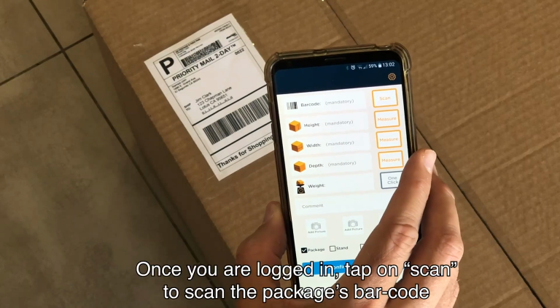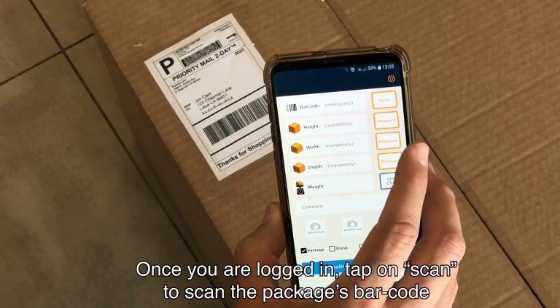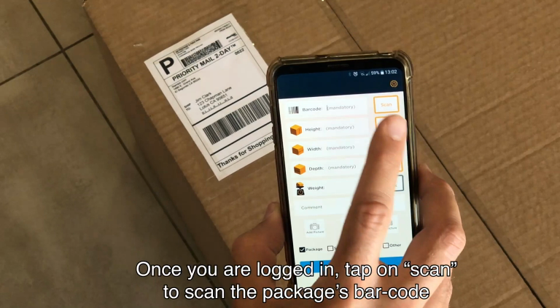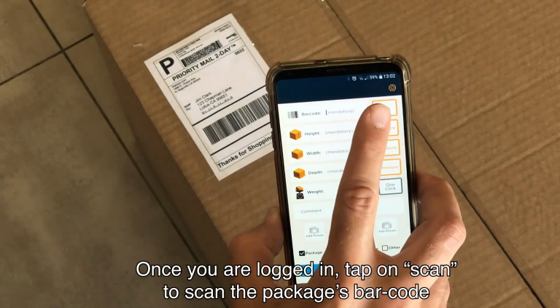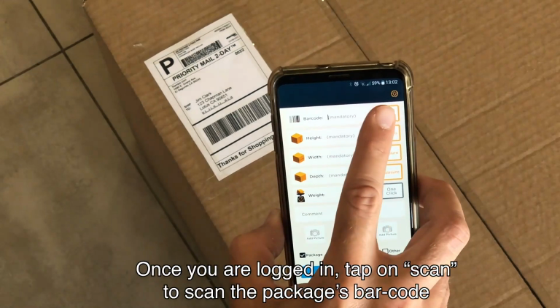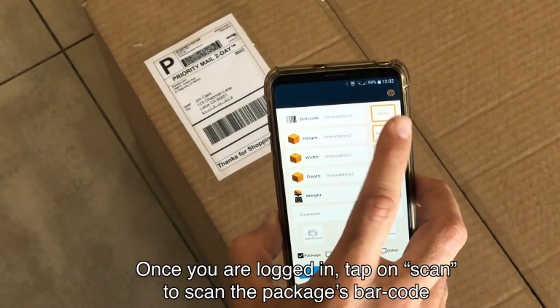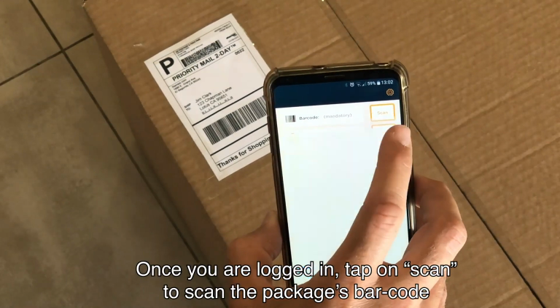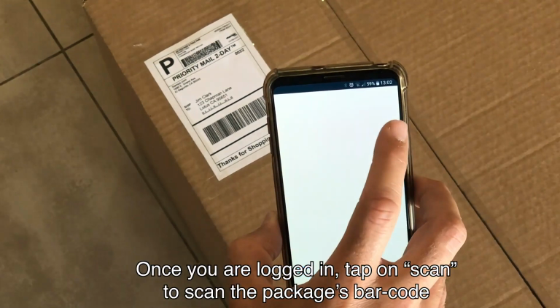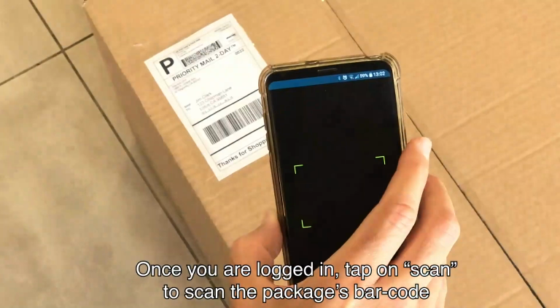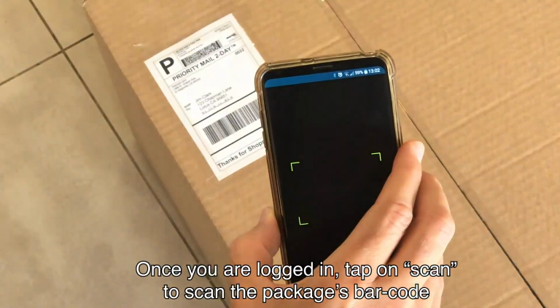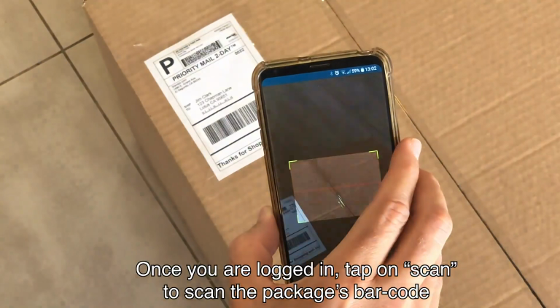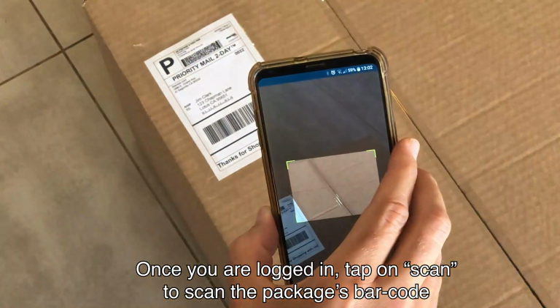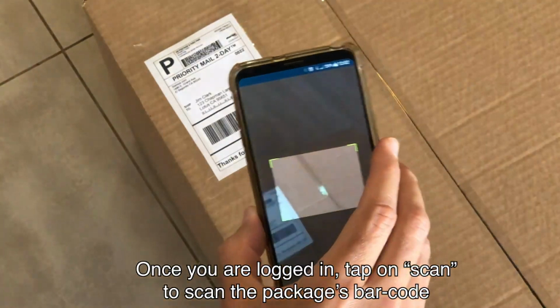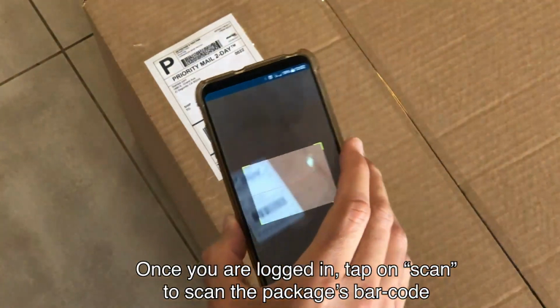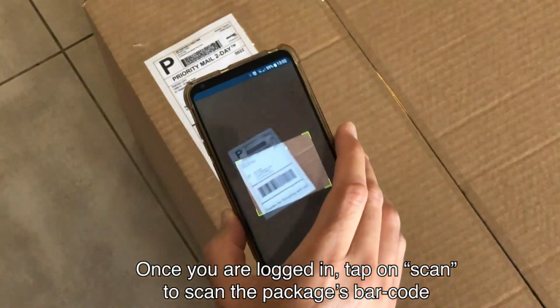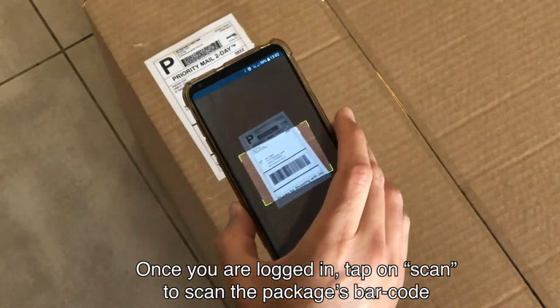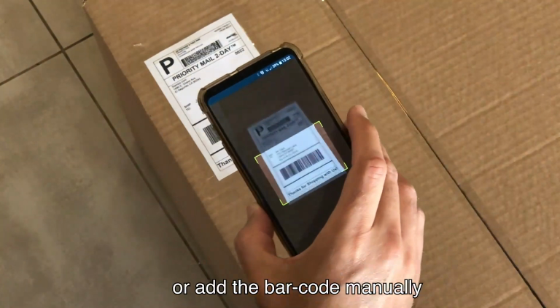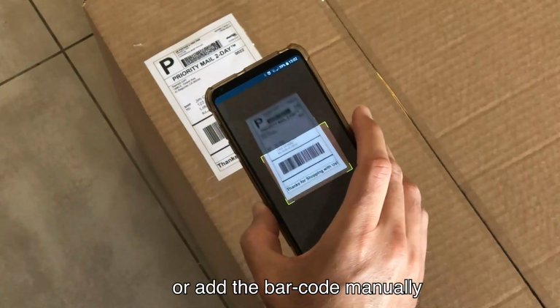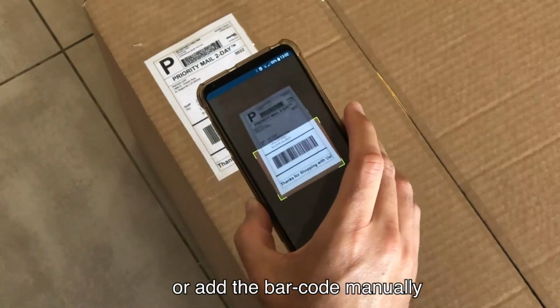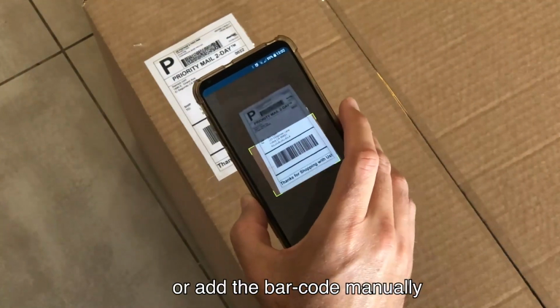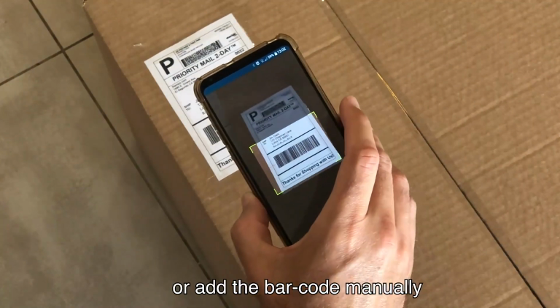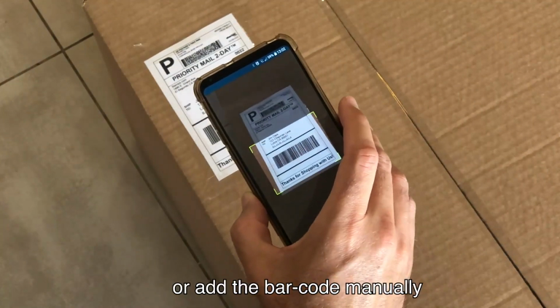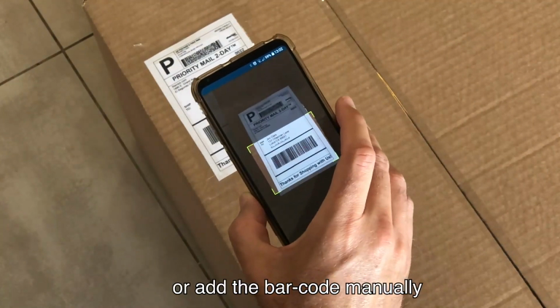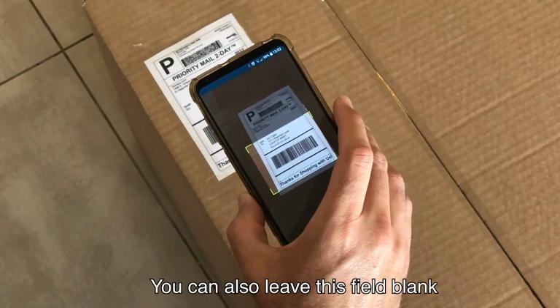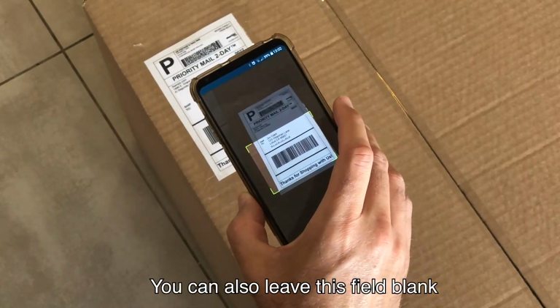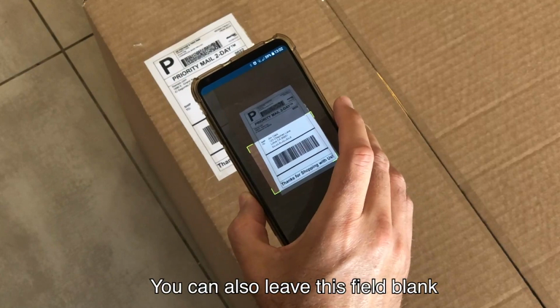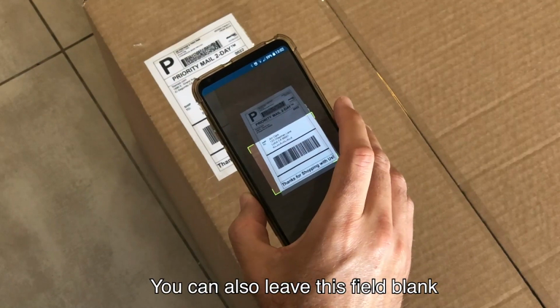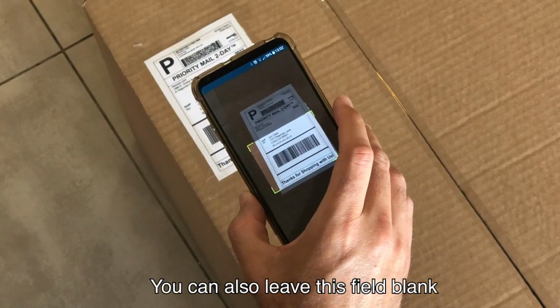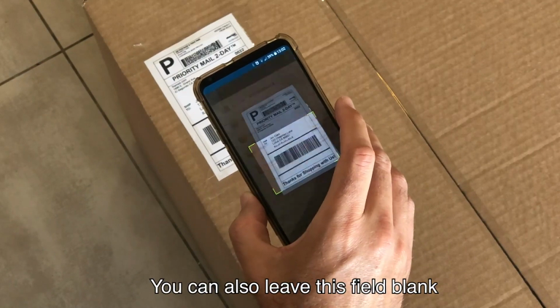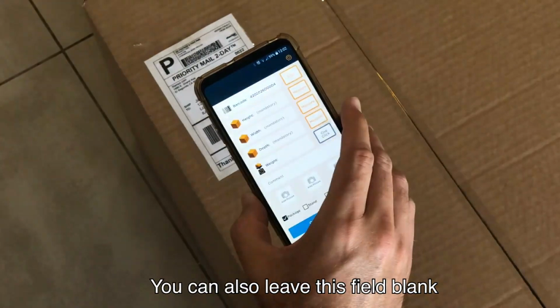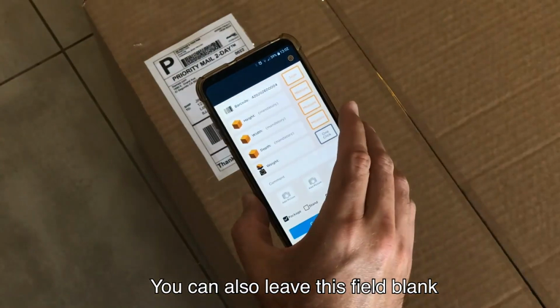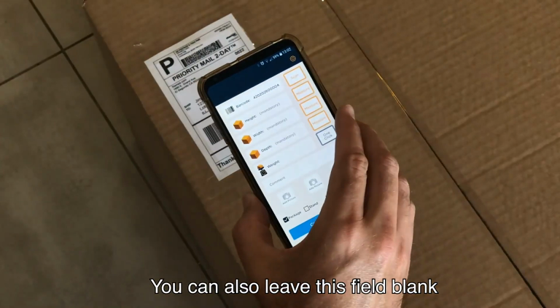Once you are logged in, tap on Scan to scan the package's barcode, or add the barcode manually. You can also leave this field blank.